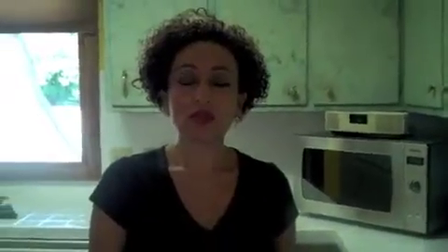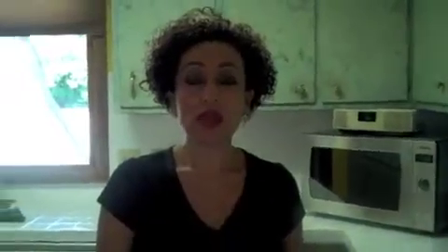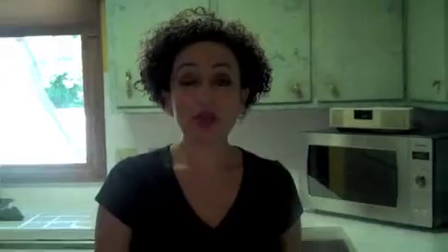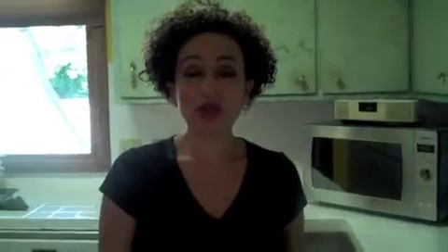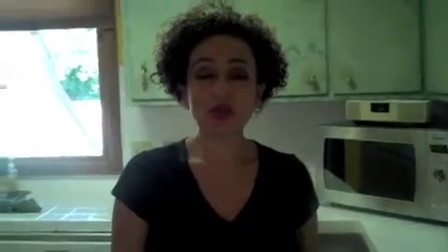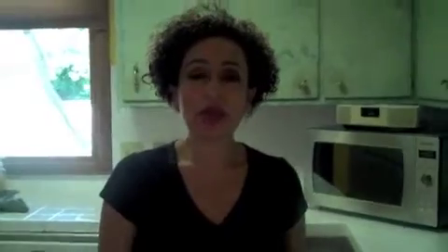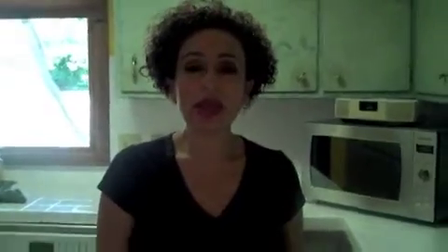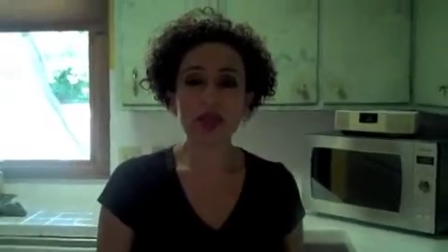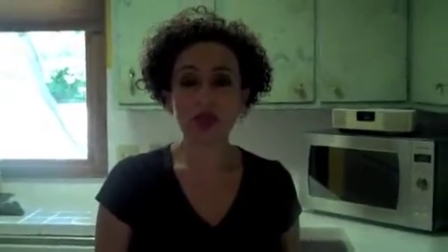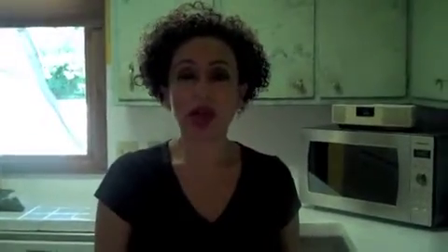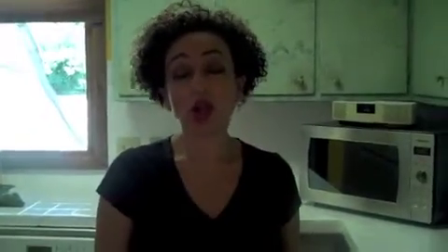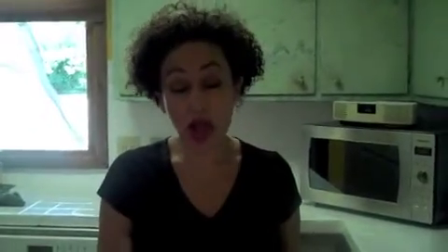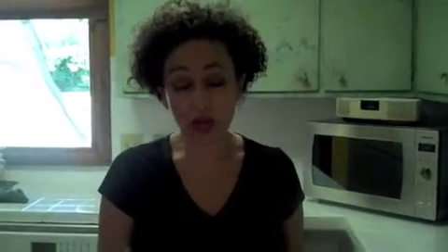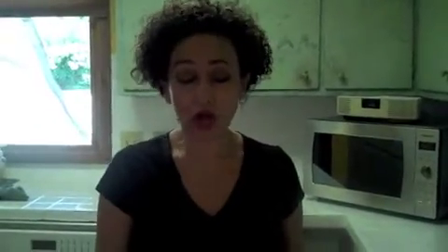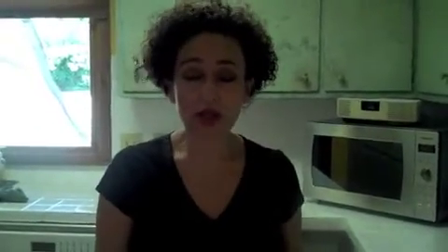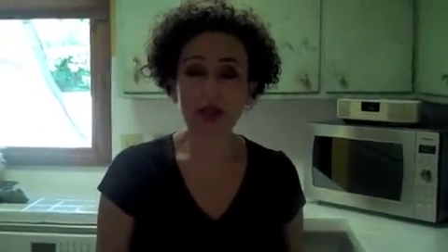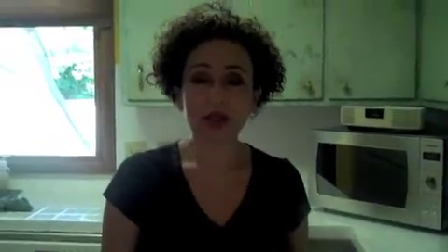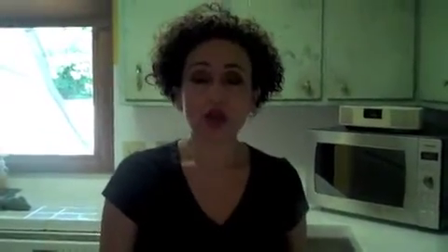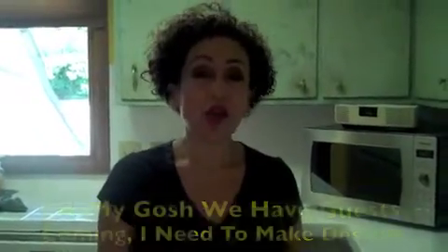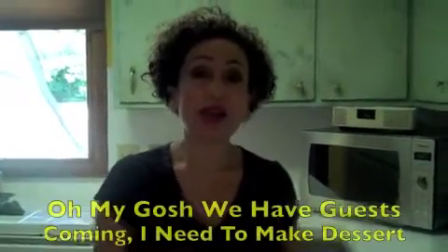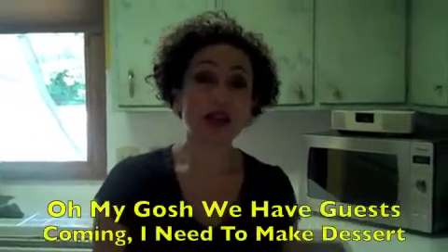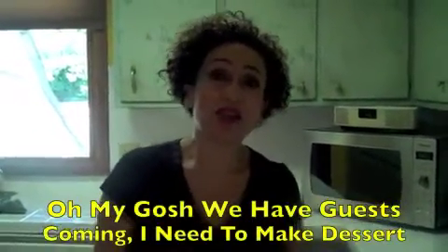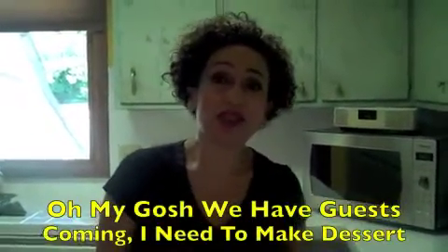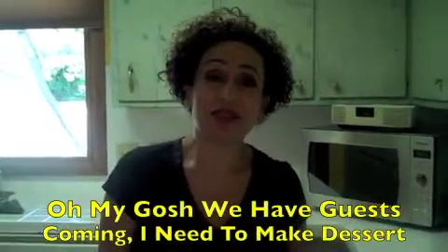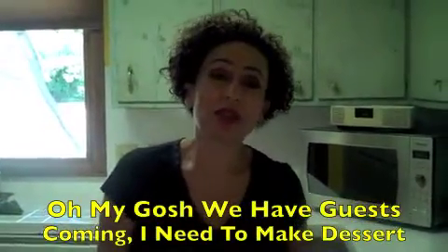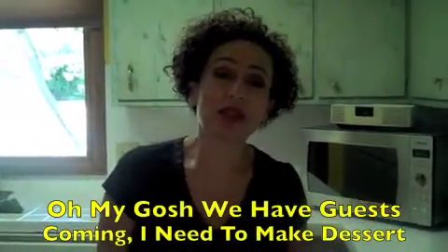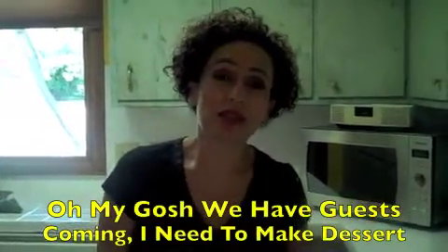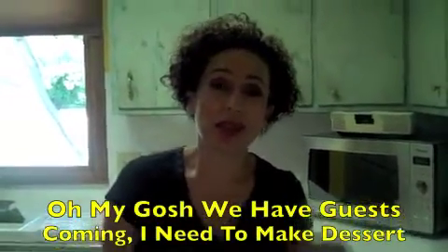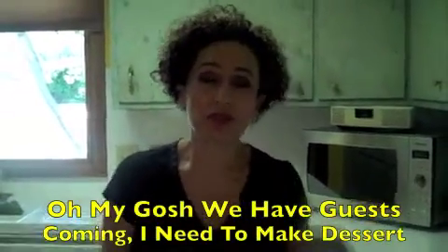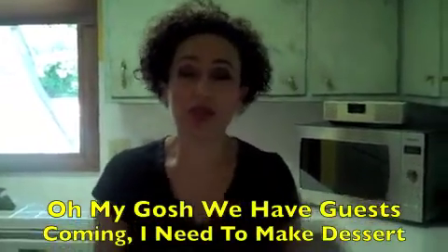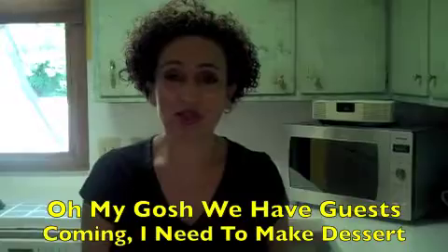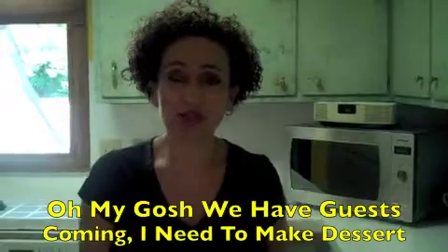Today we're going to make what I call — oh my god, I have guests coming, I need to make dessert.